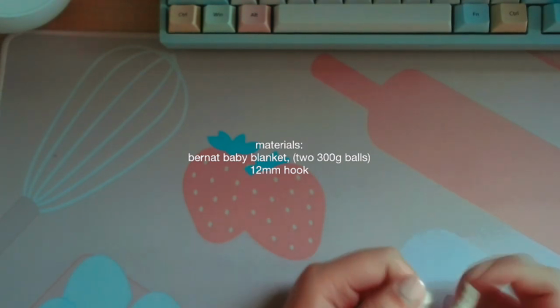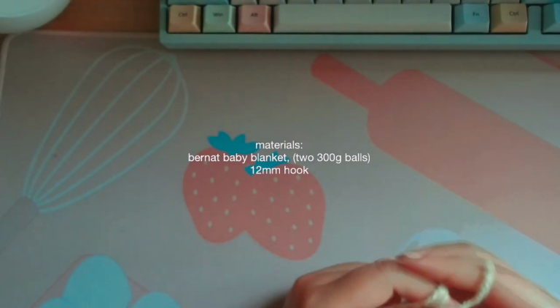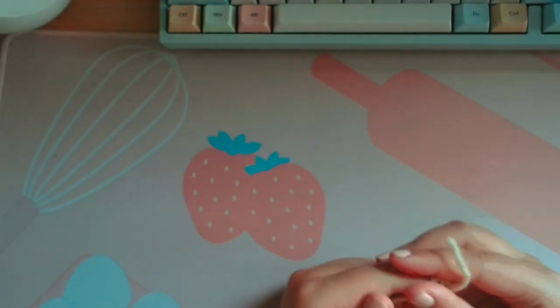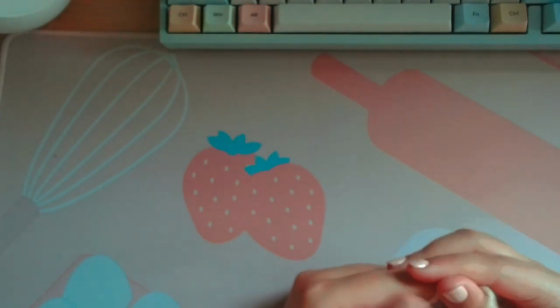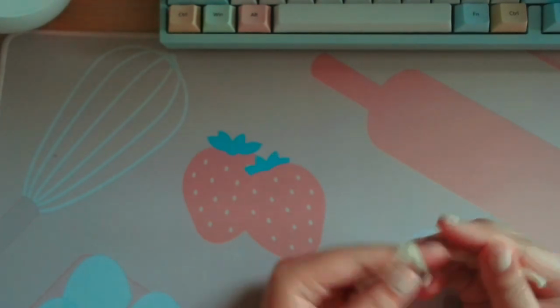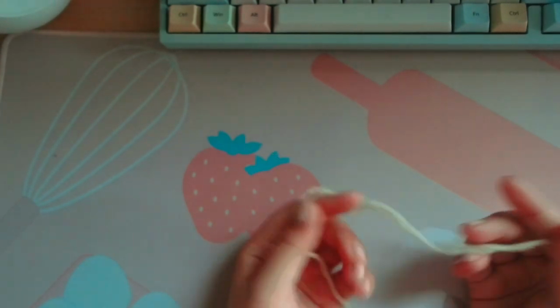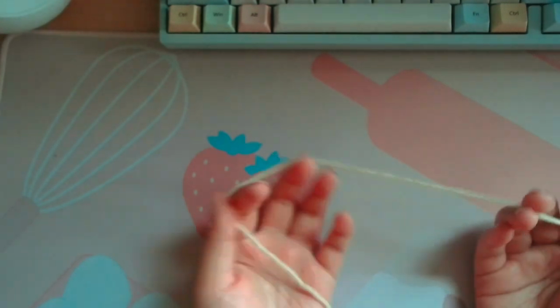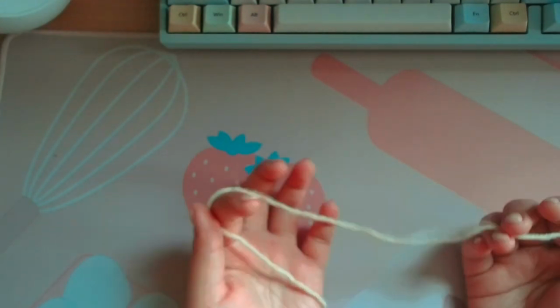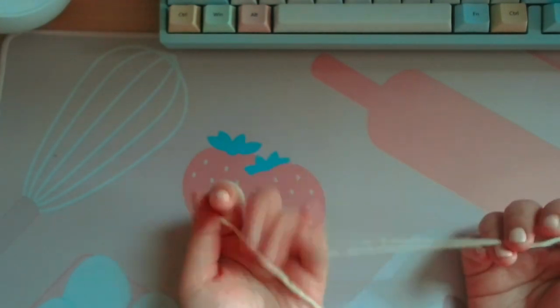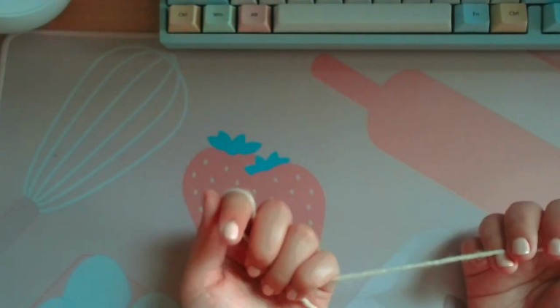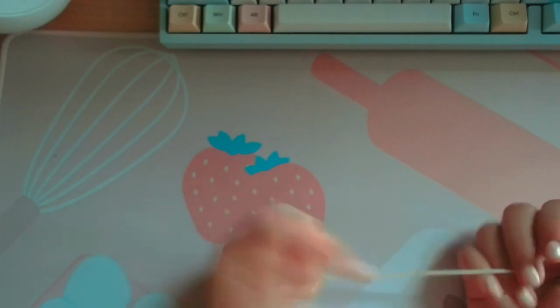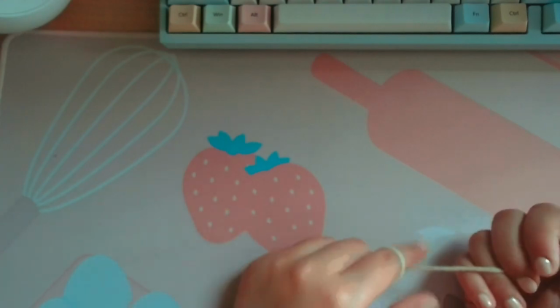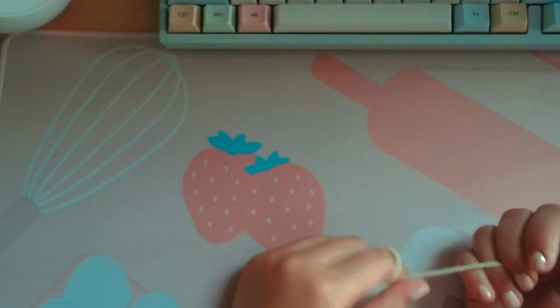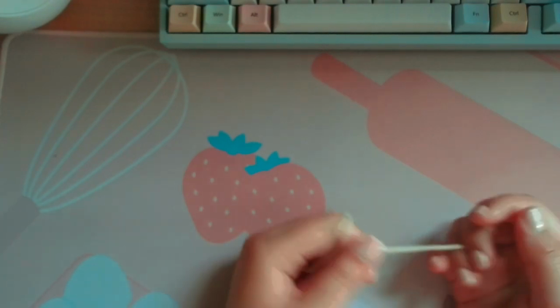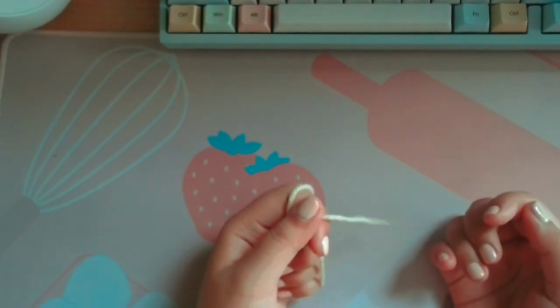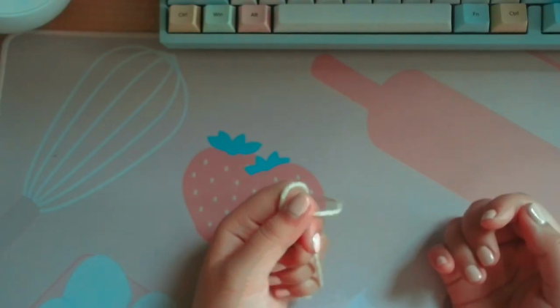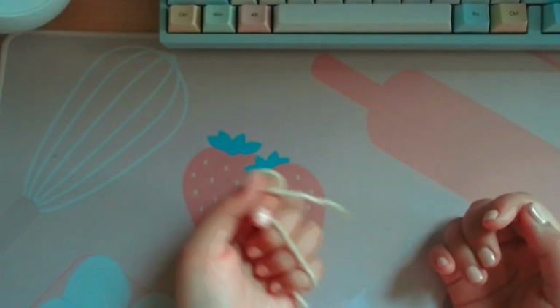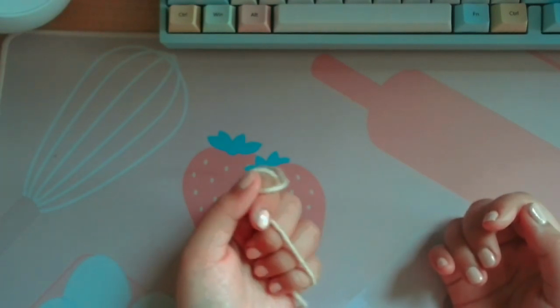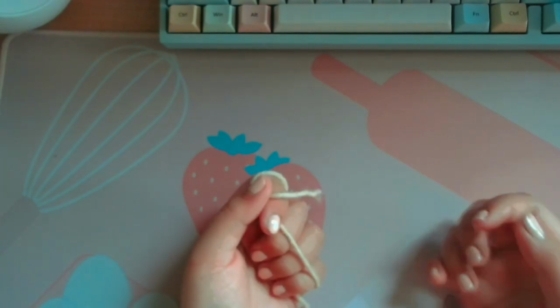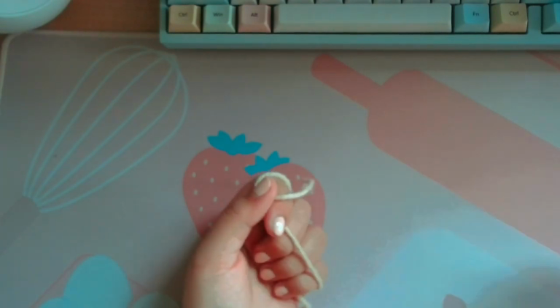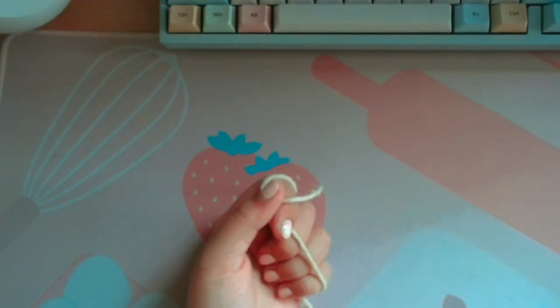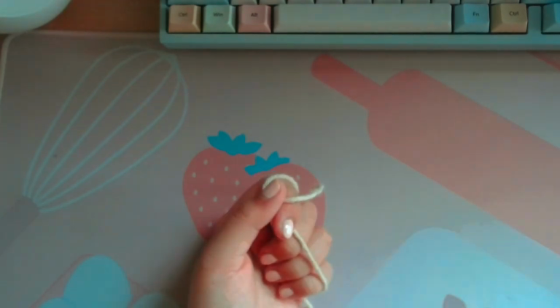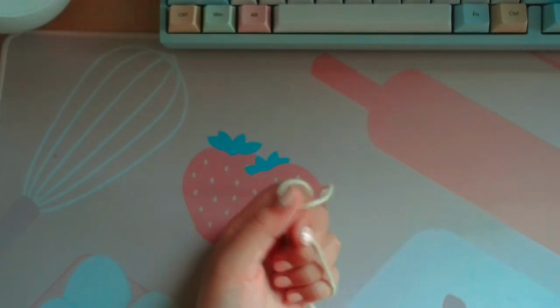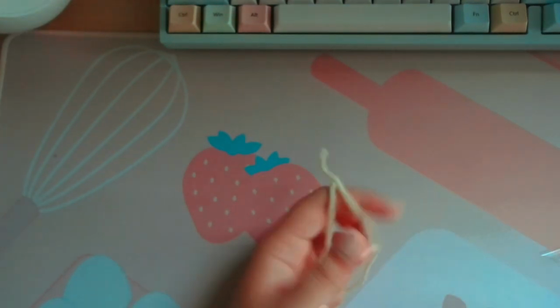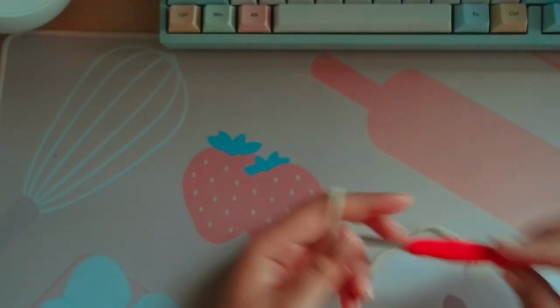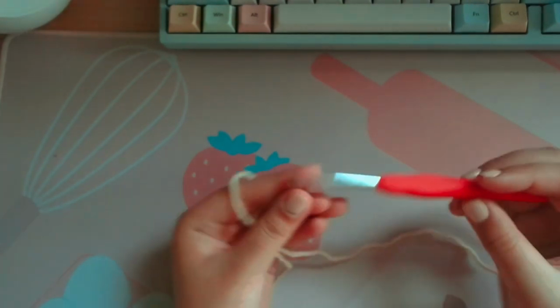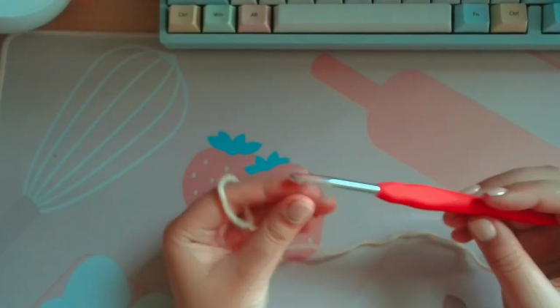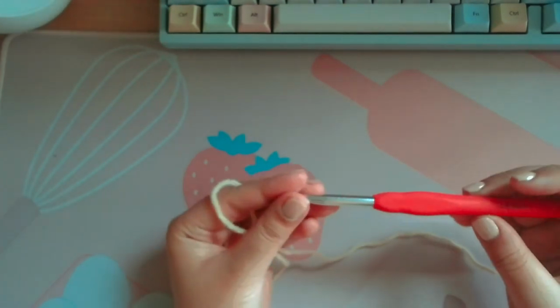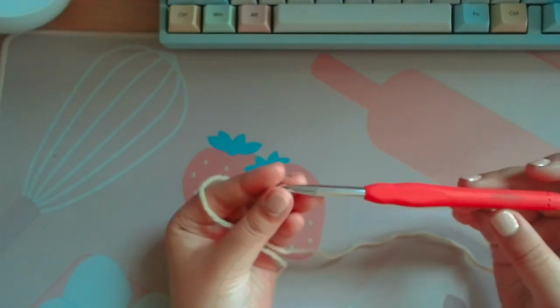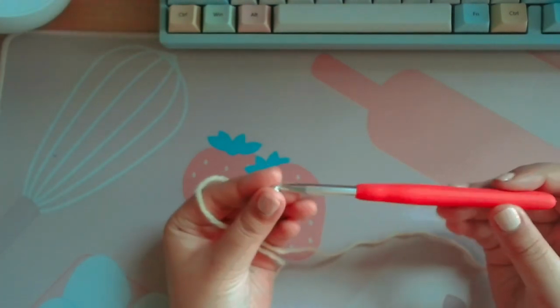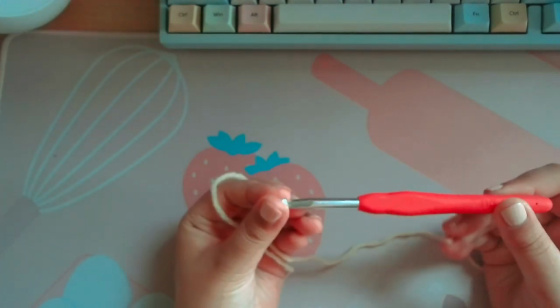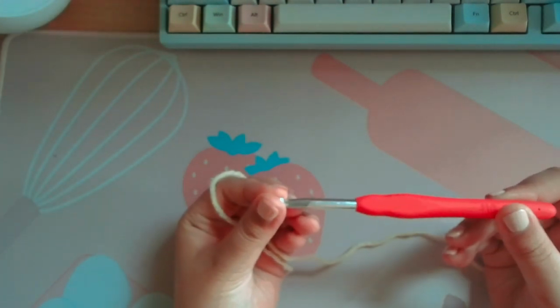I'm just using the medium weight yarn that I used in the last video and this 6 millimeter hook.